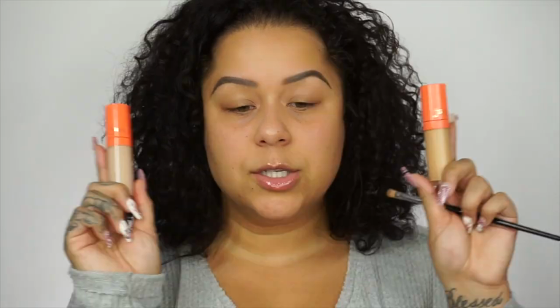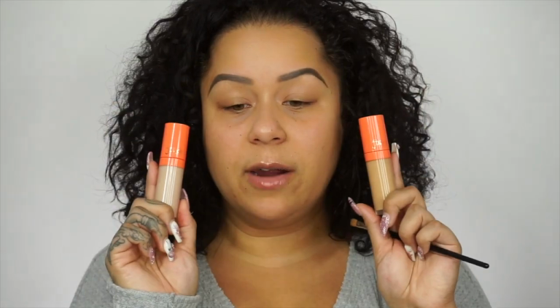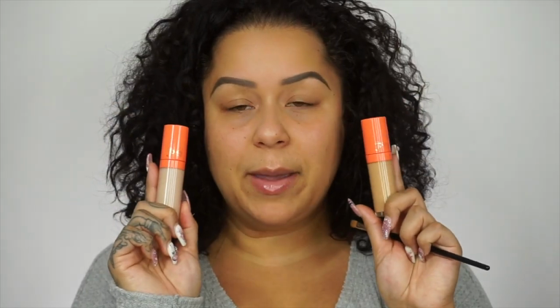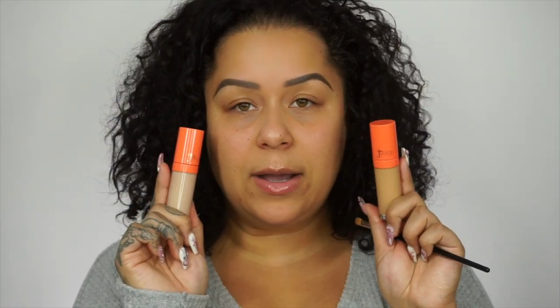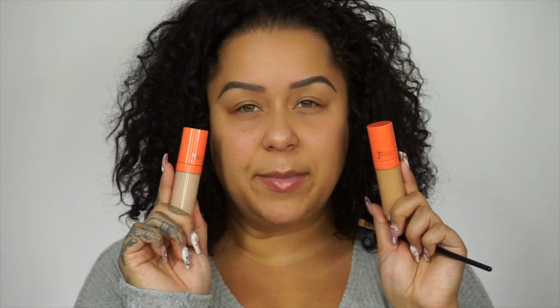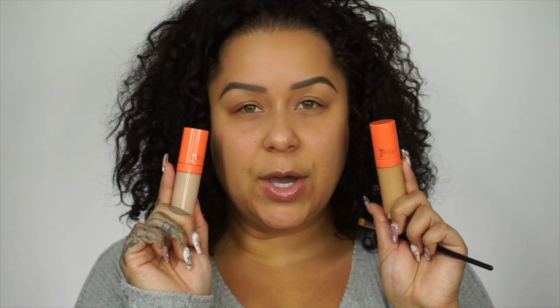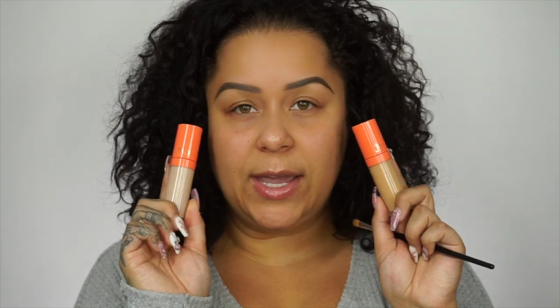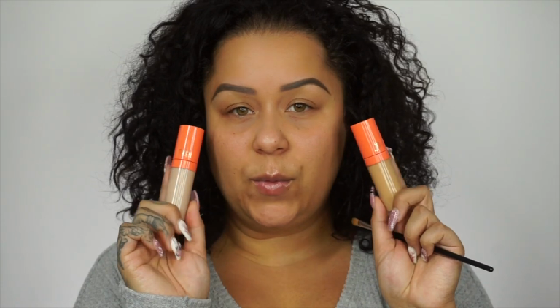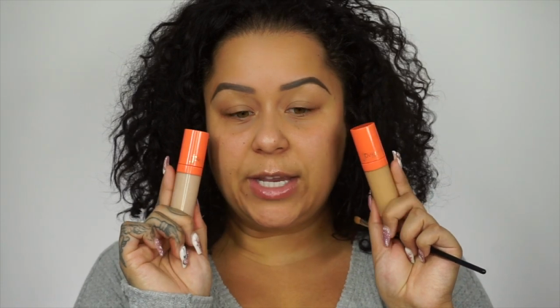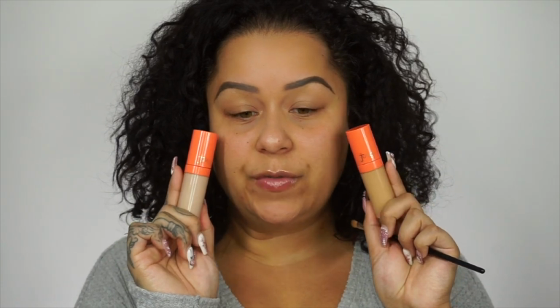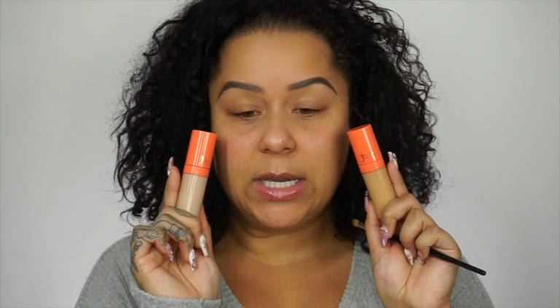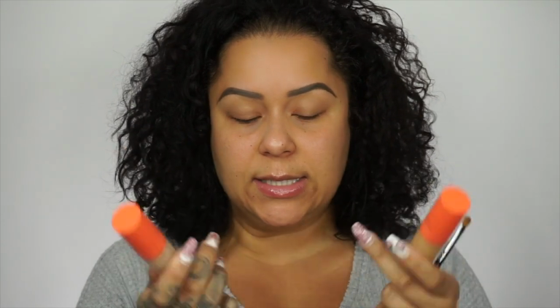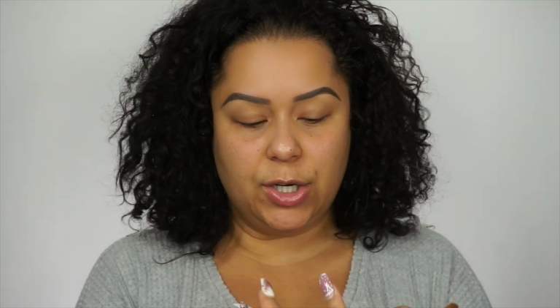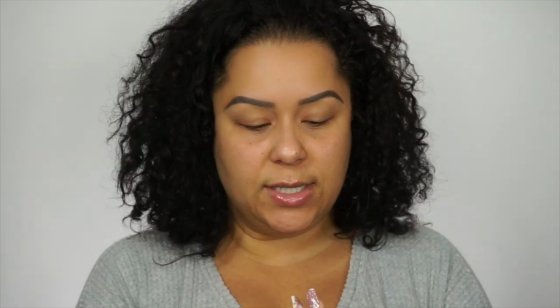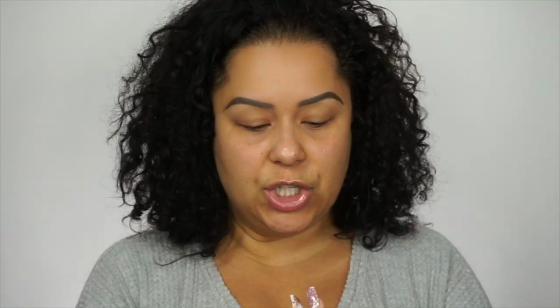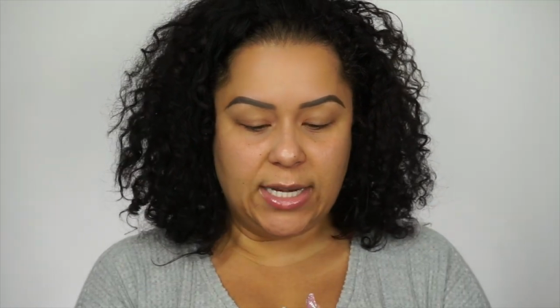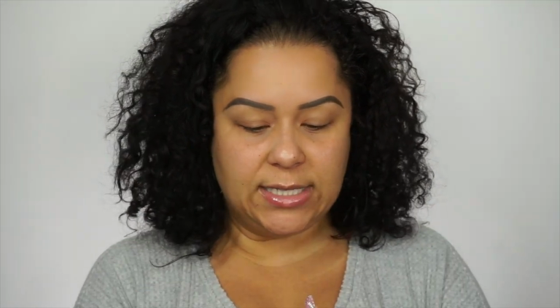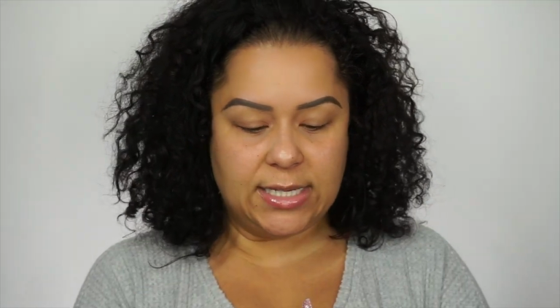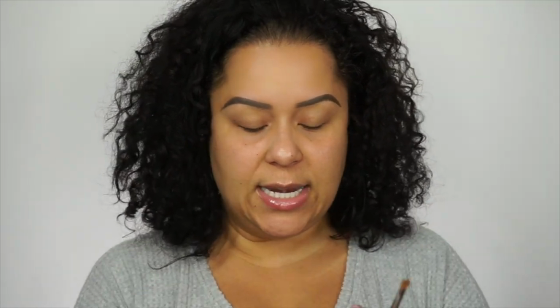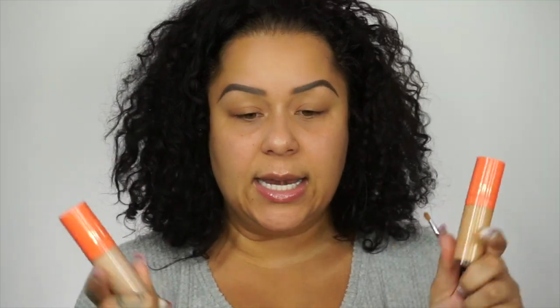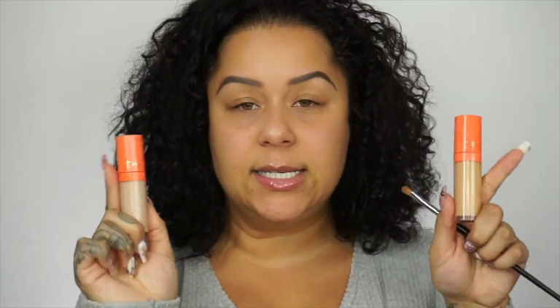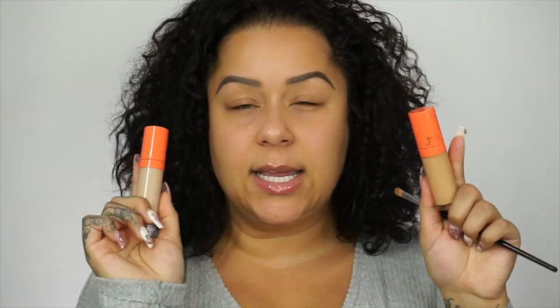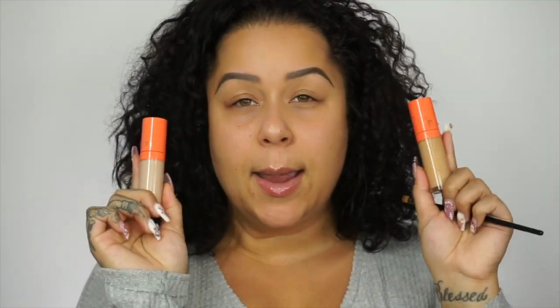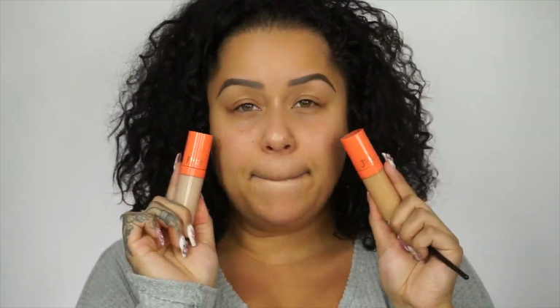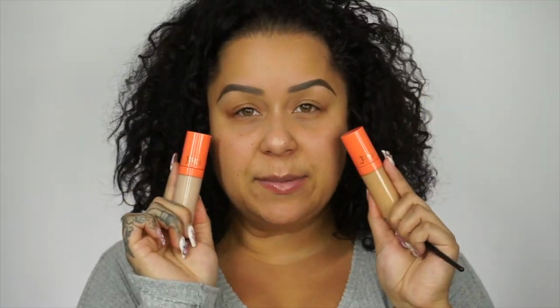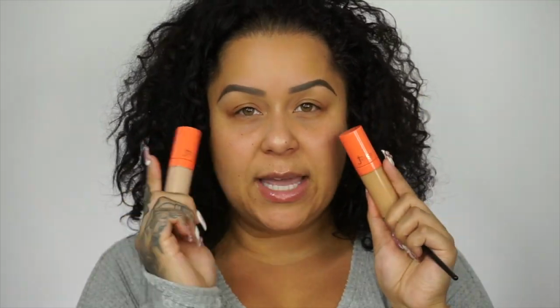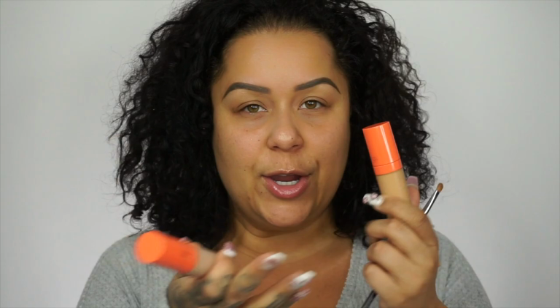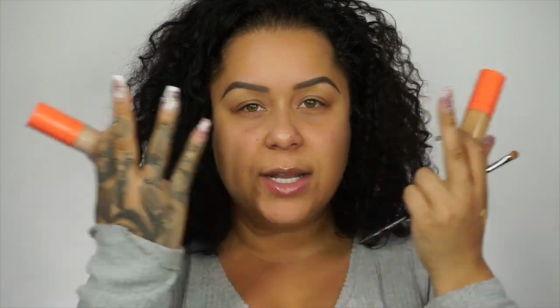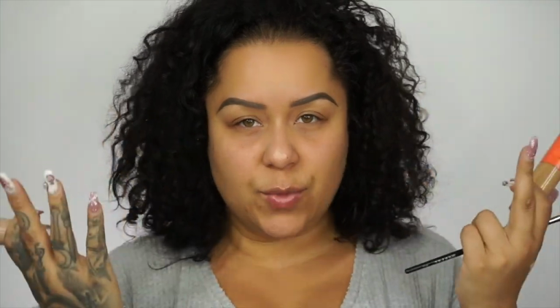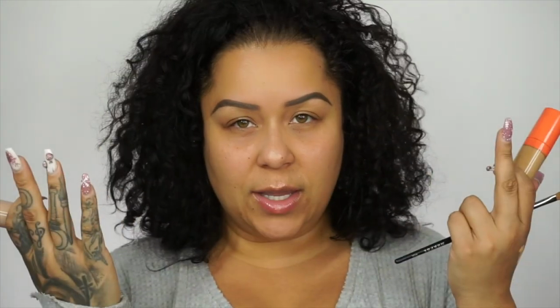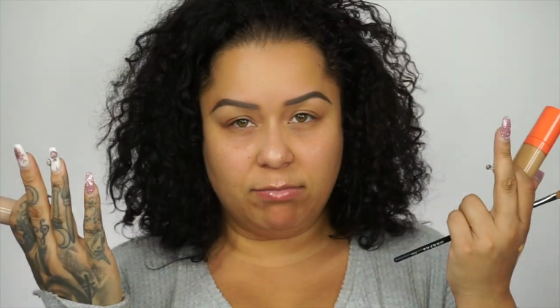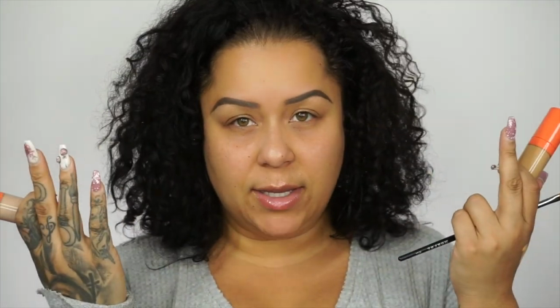I'm going to go in with the Juvia's Place concealers in shade 16 and 19, mix them together to really clean up these brows.